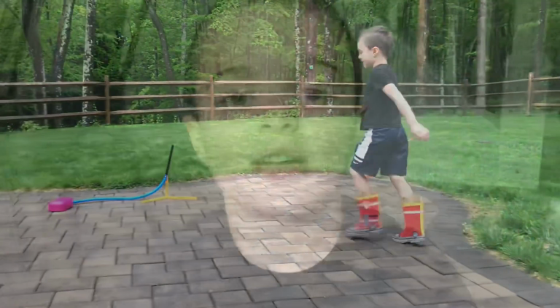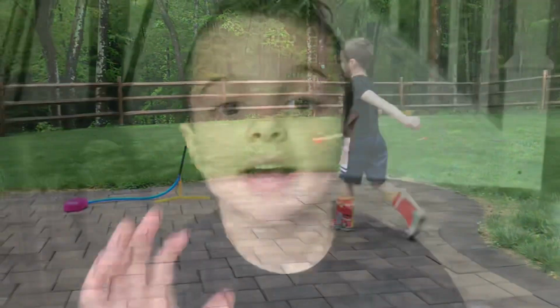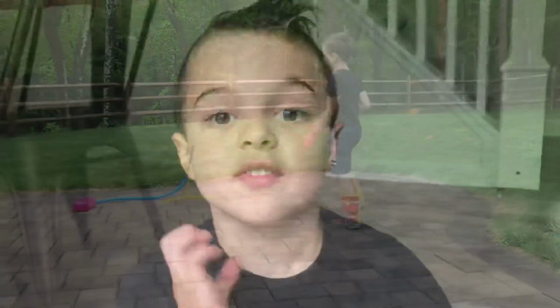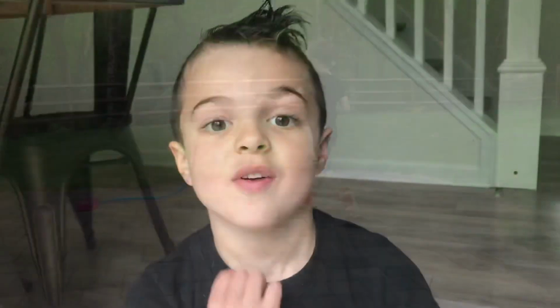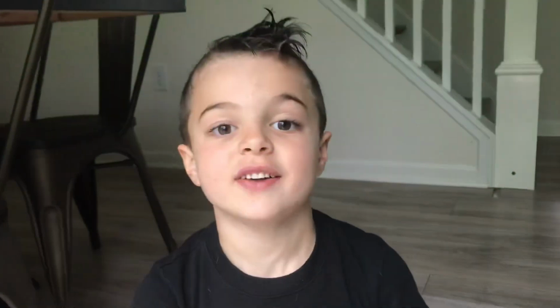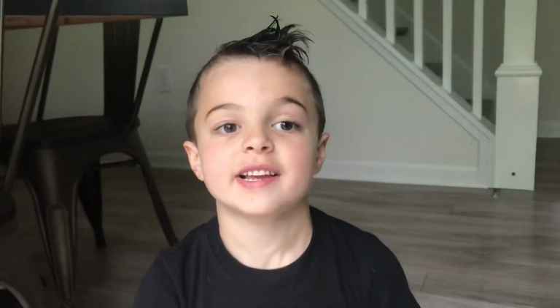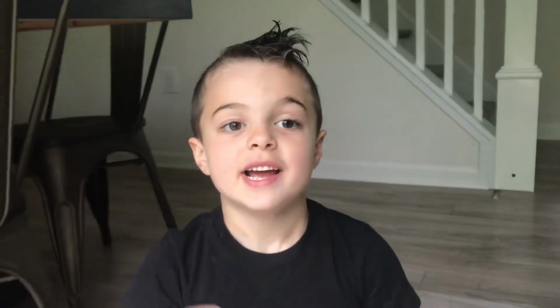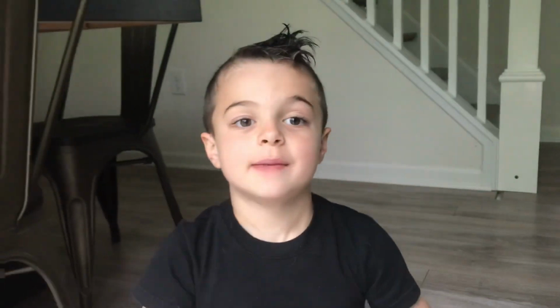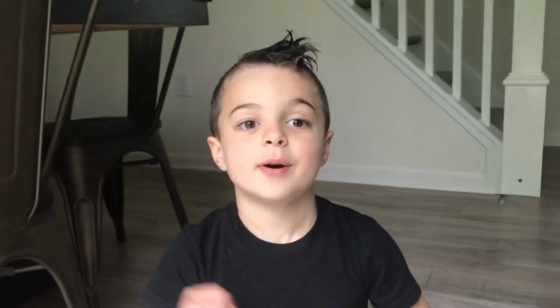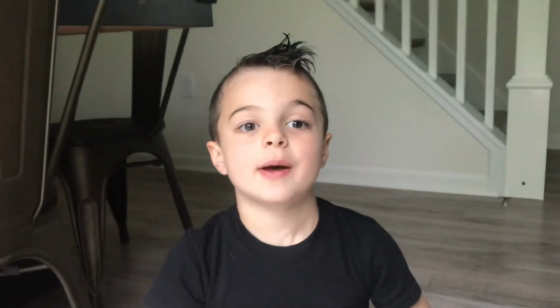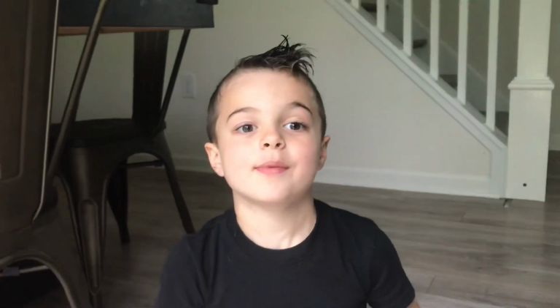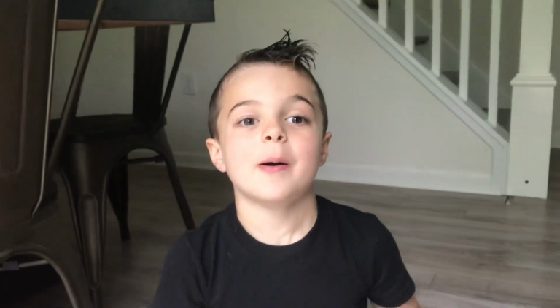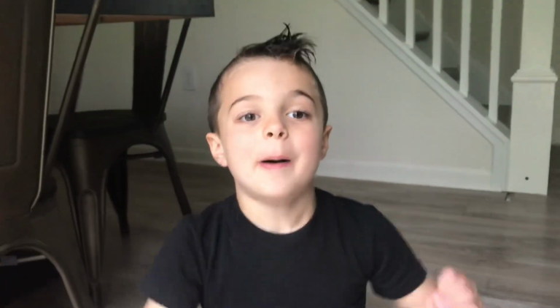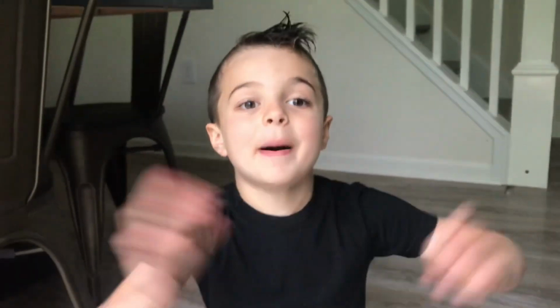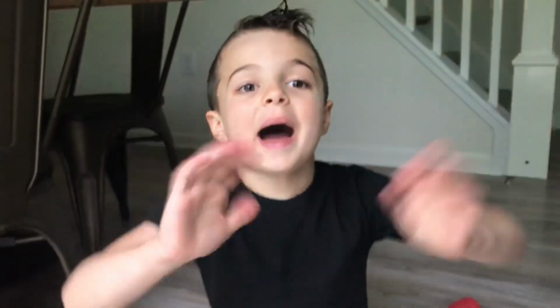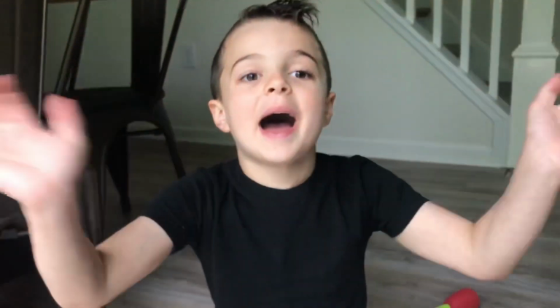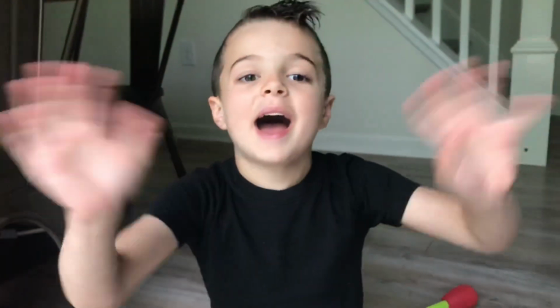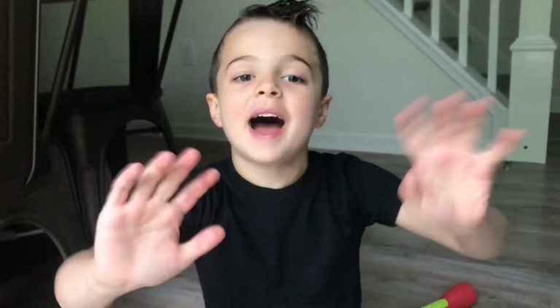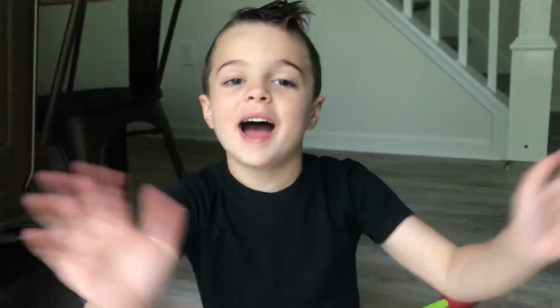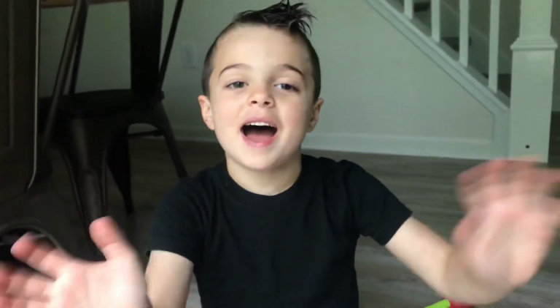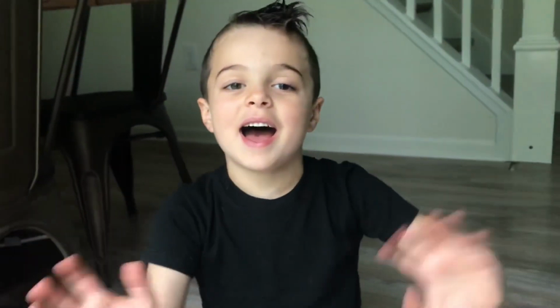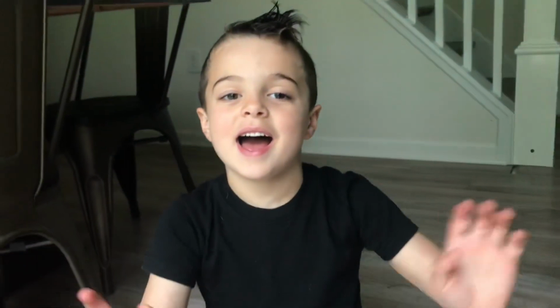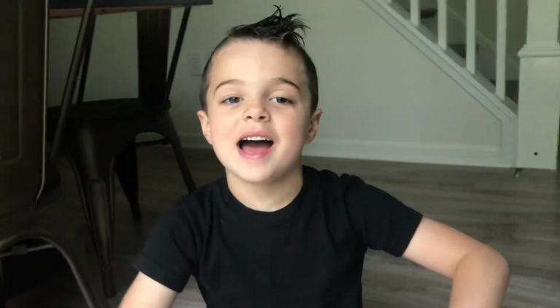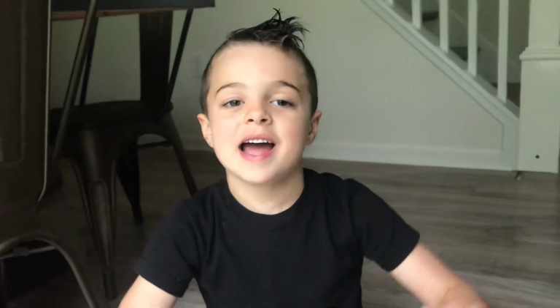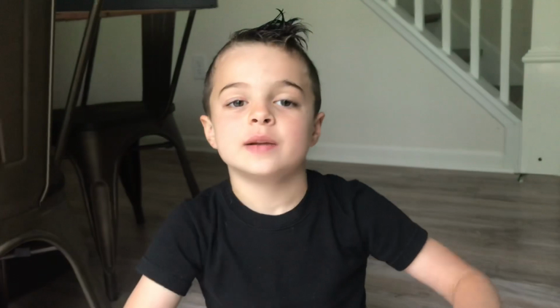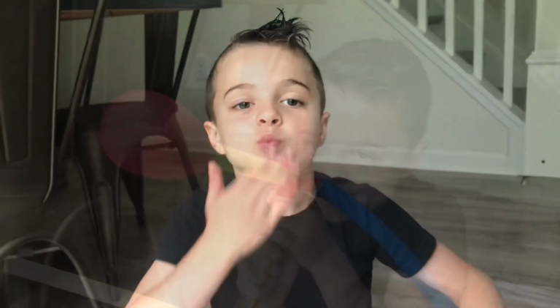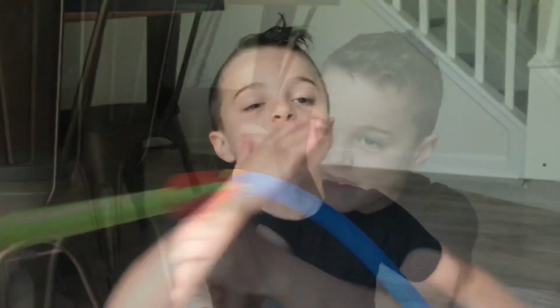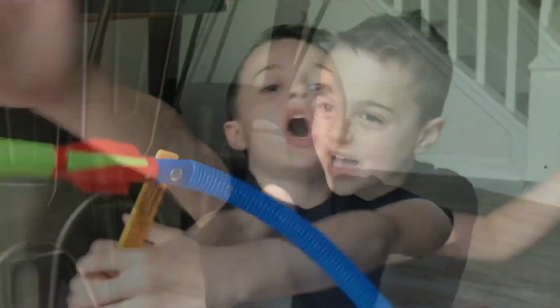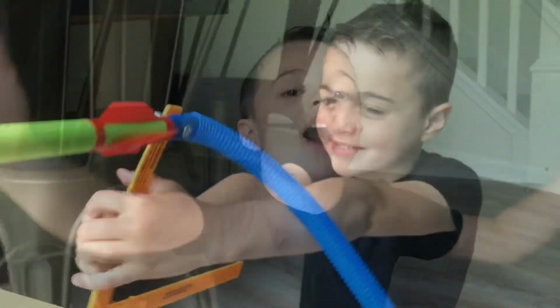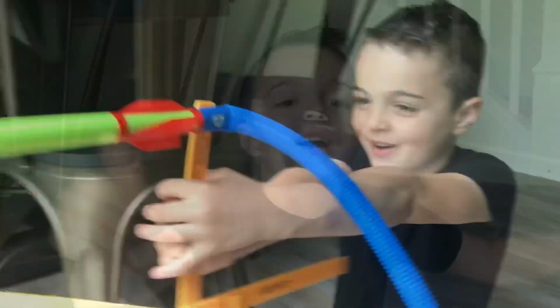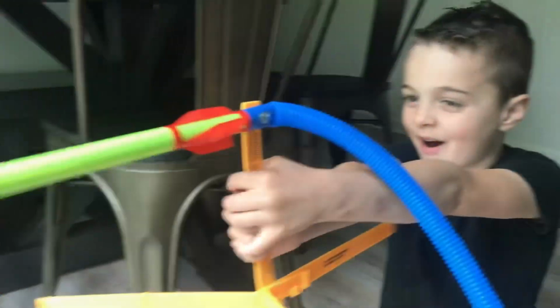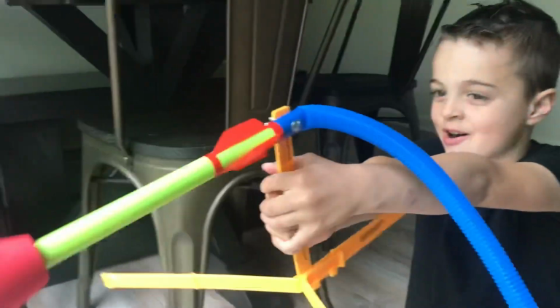Thank you guys for watching! Hit the bell down below! Bye! That's all!